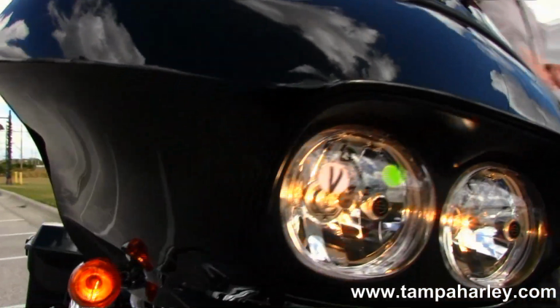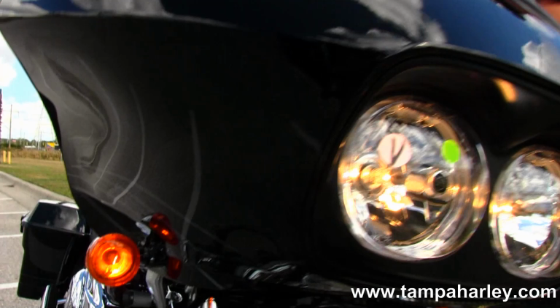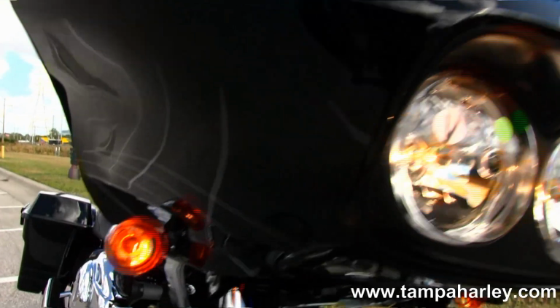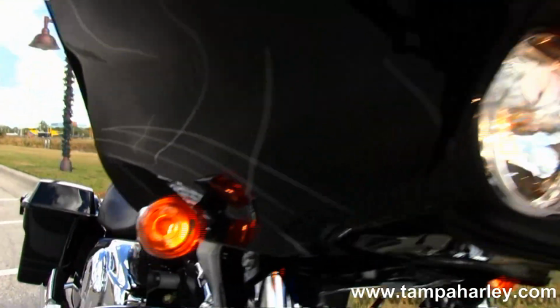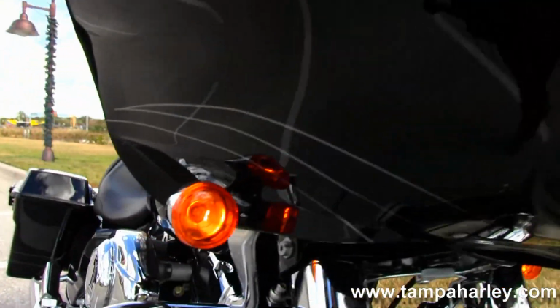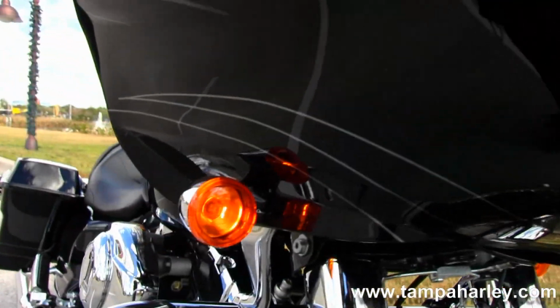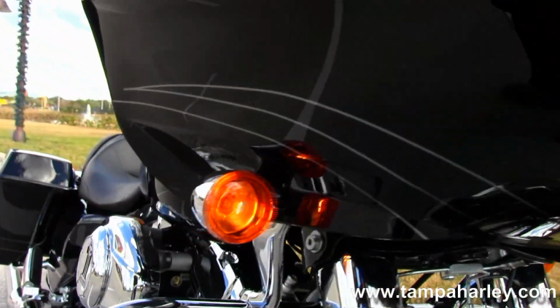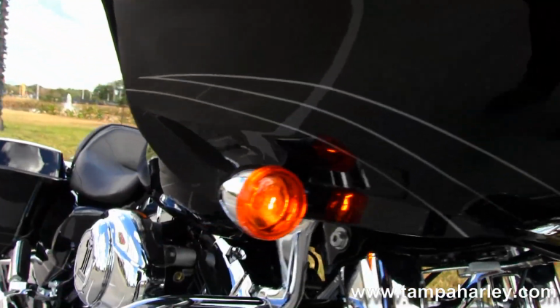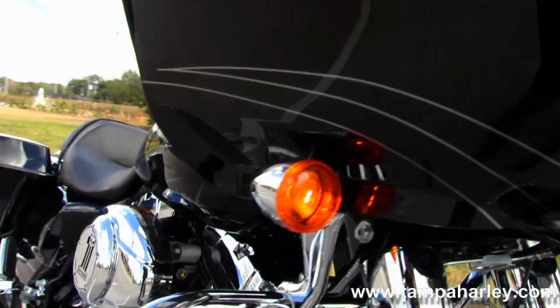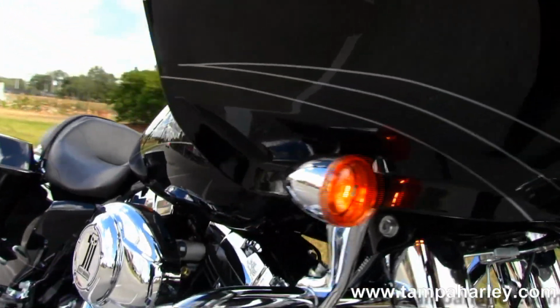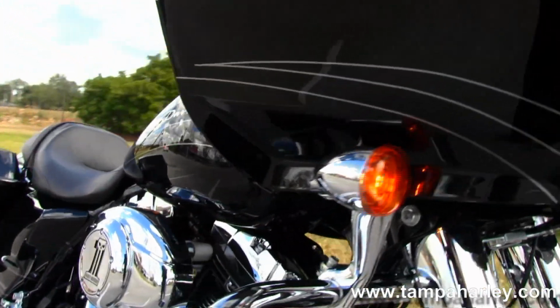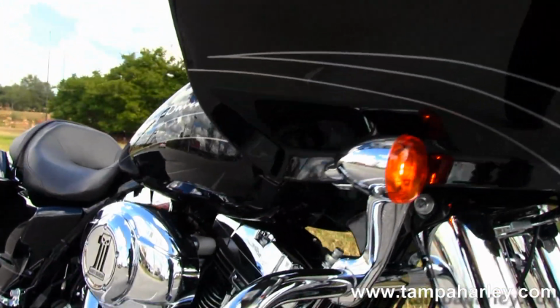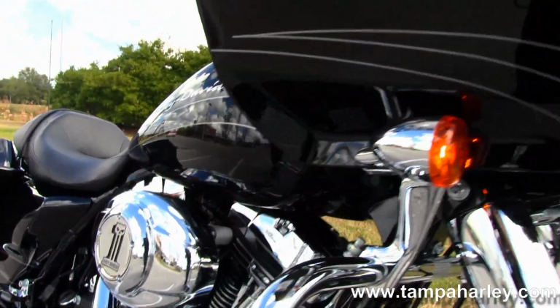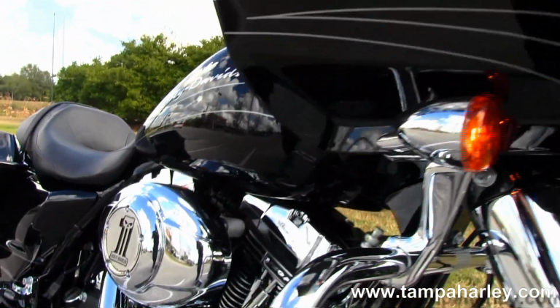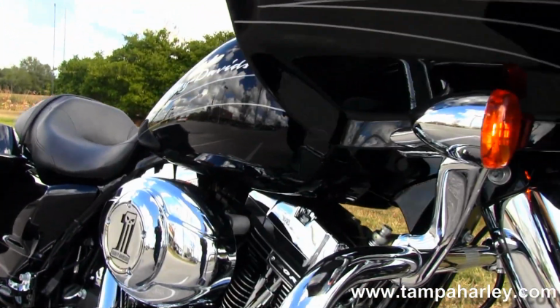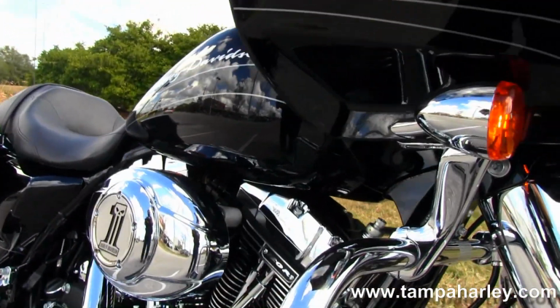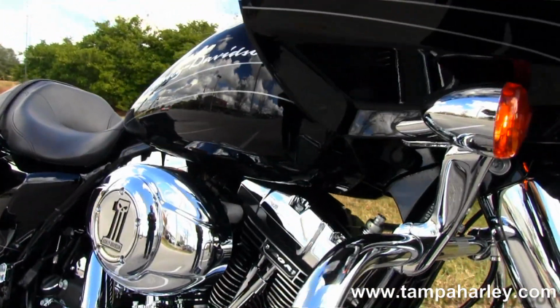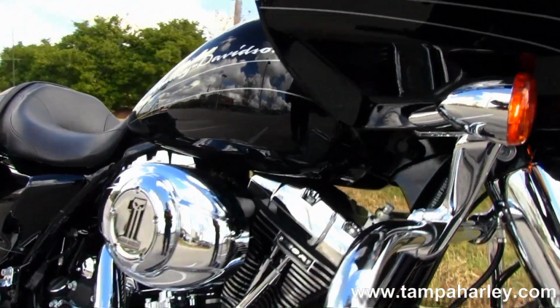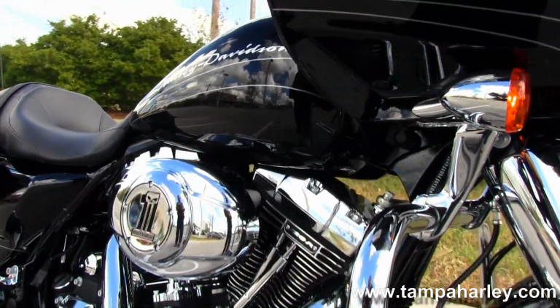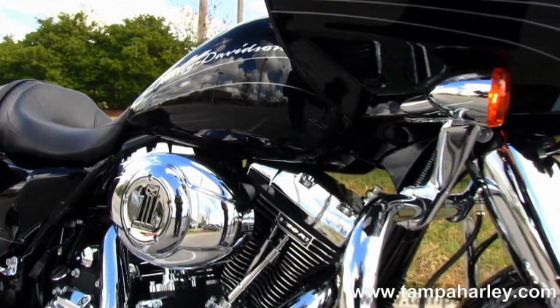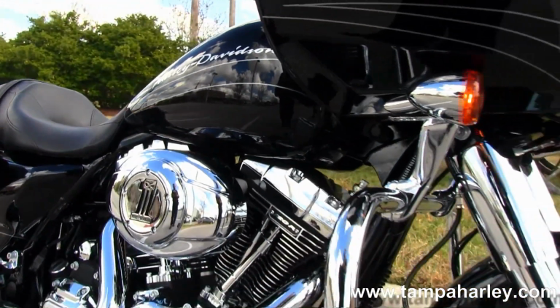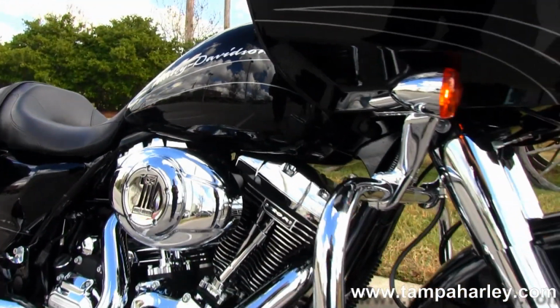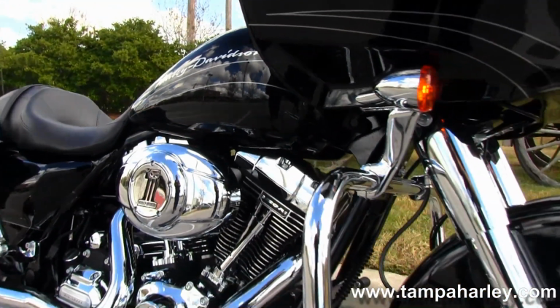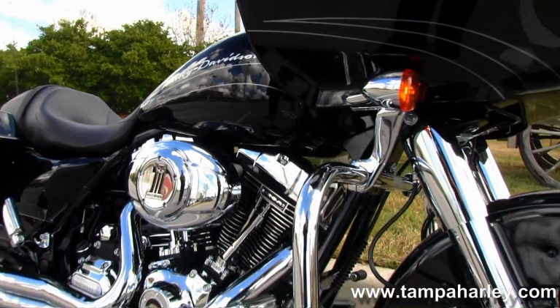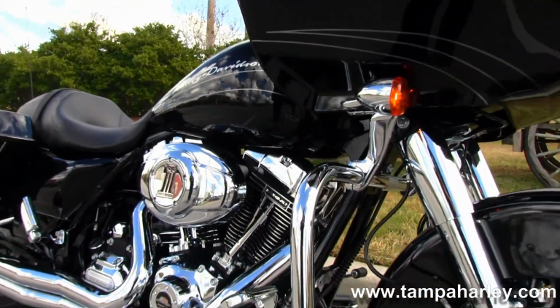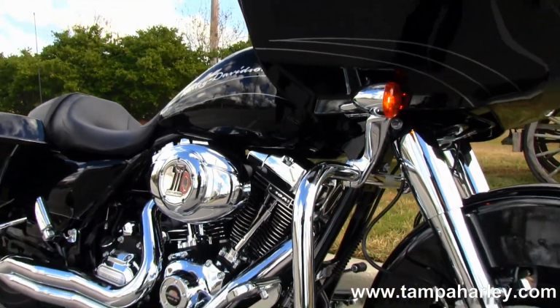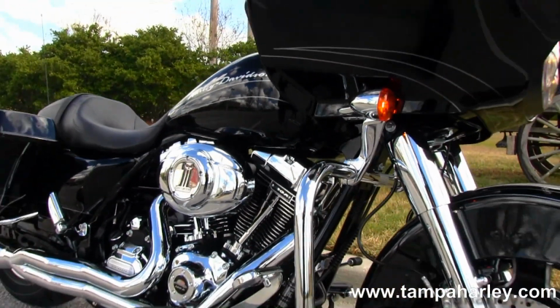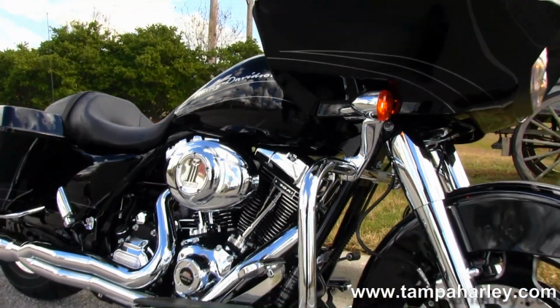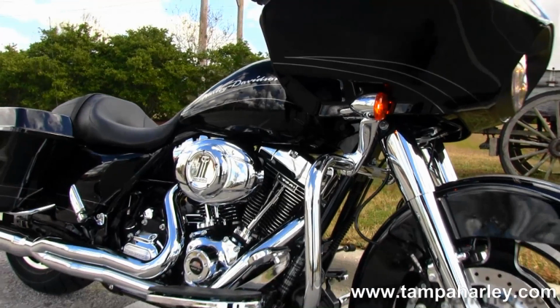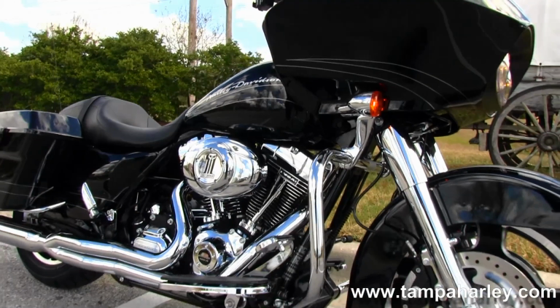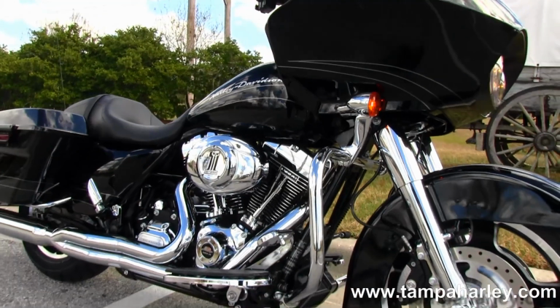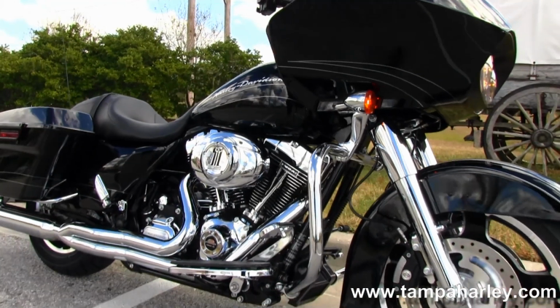Yeah, fellas, that is the sound right there. Remember, here at the world-famous Brandon Harley-Davidson, all our bikes are fully service and safety inspected.